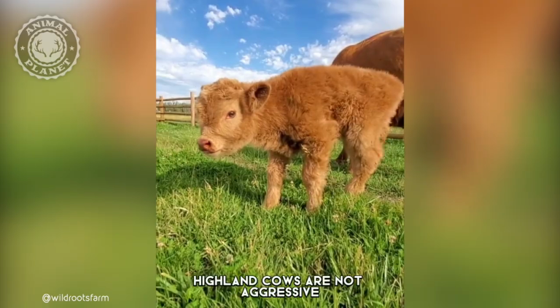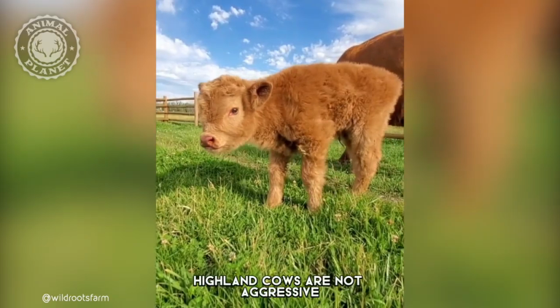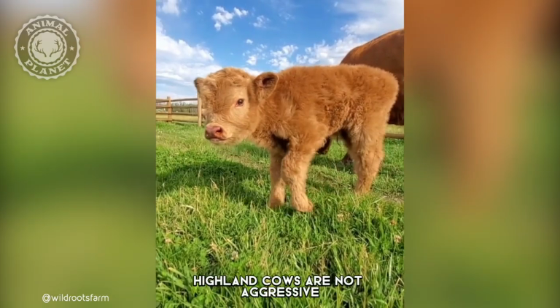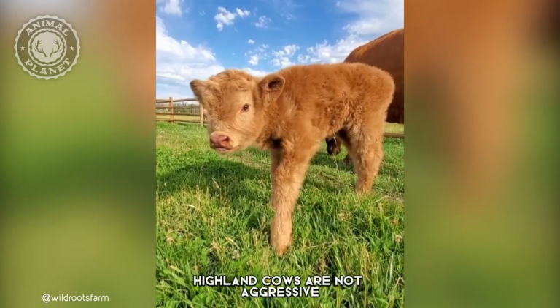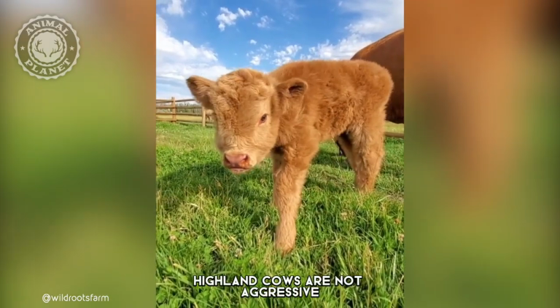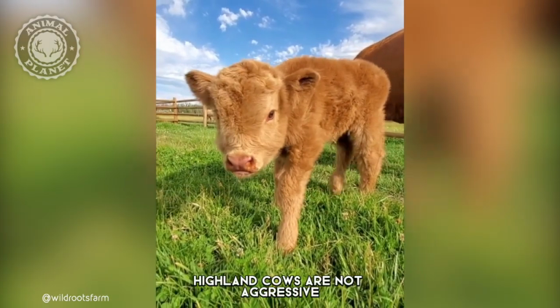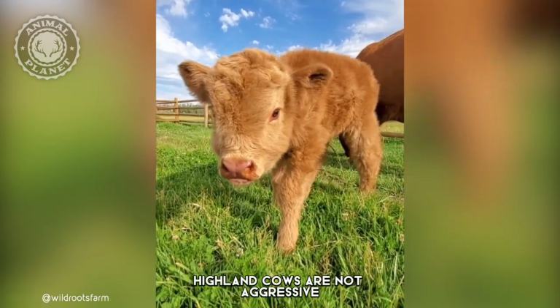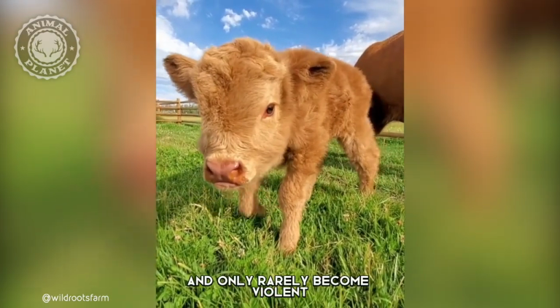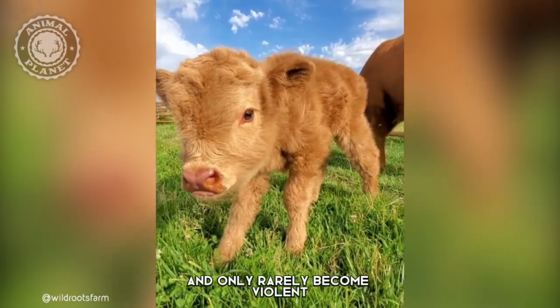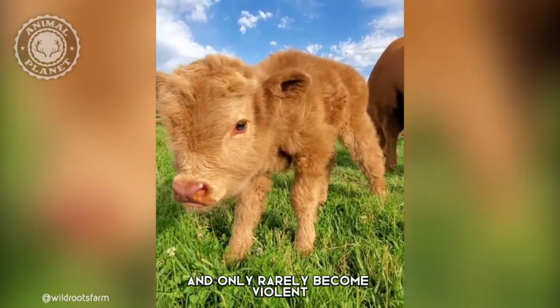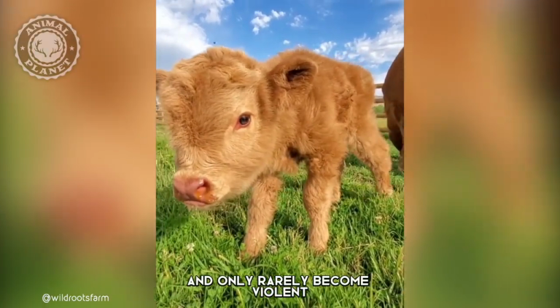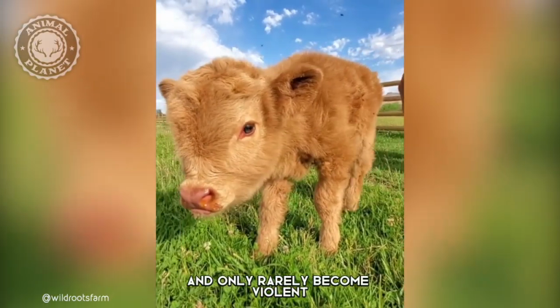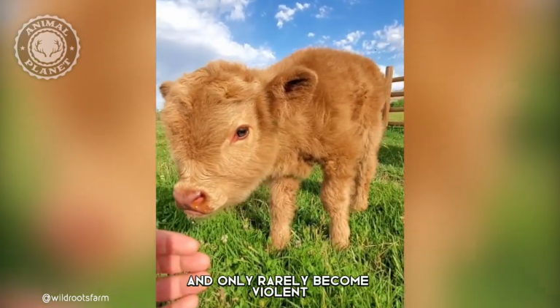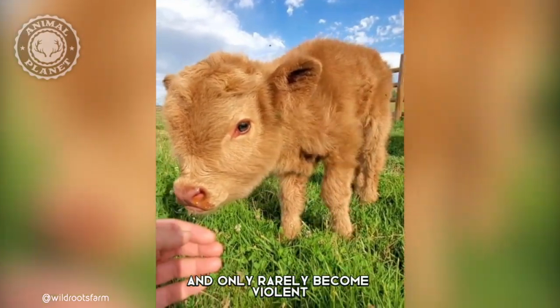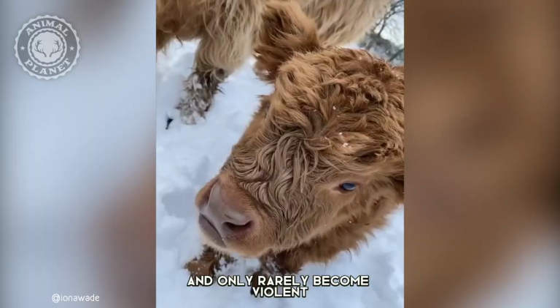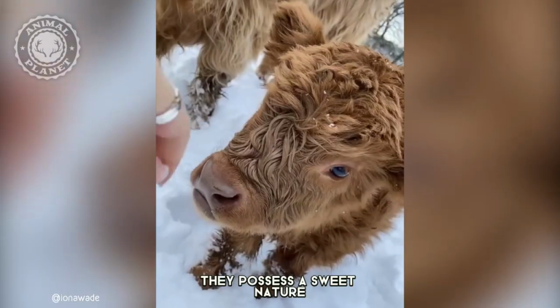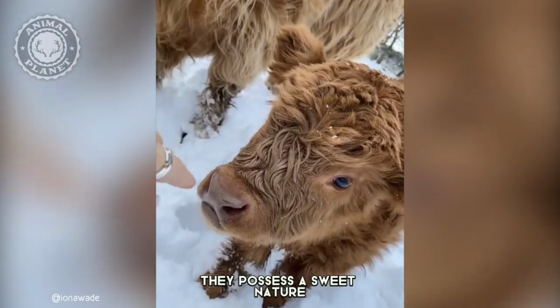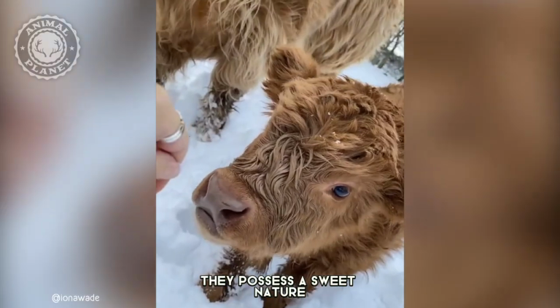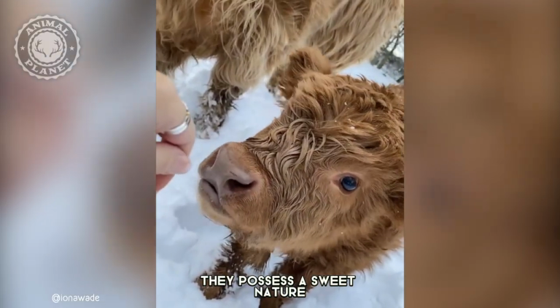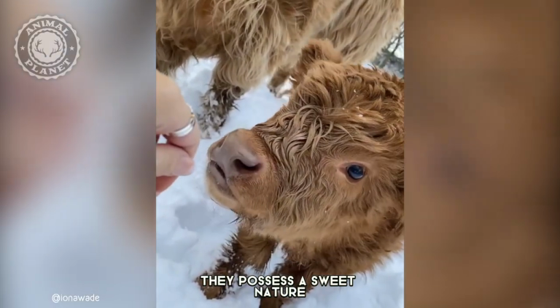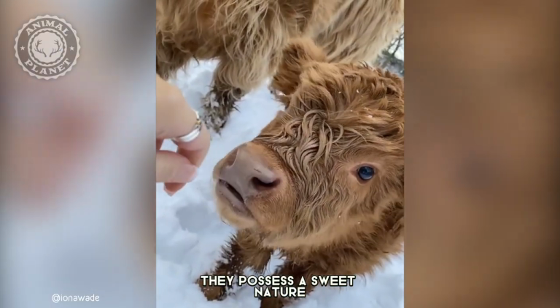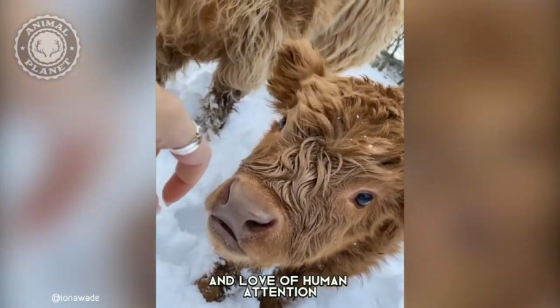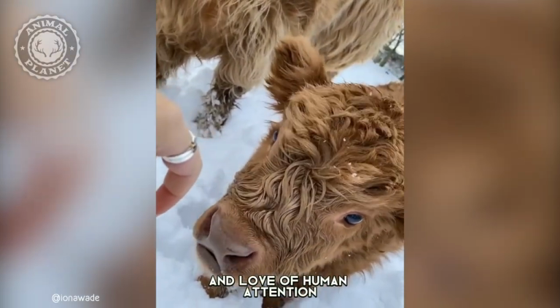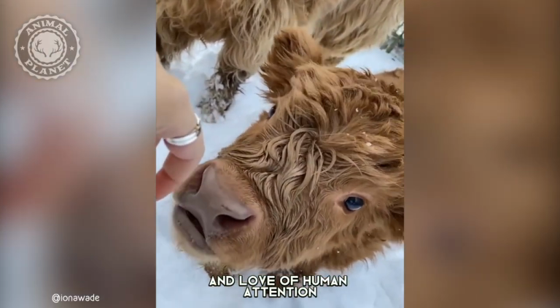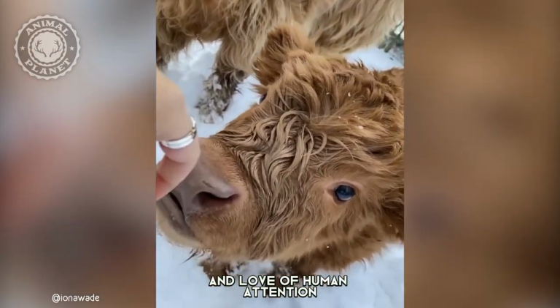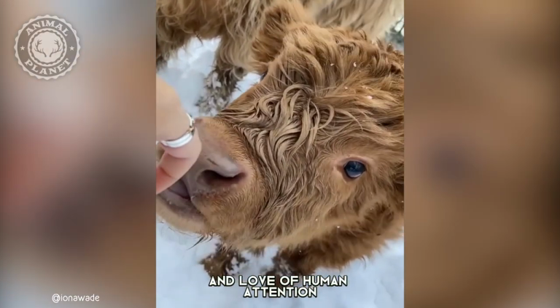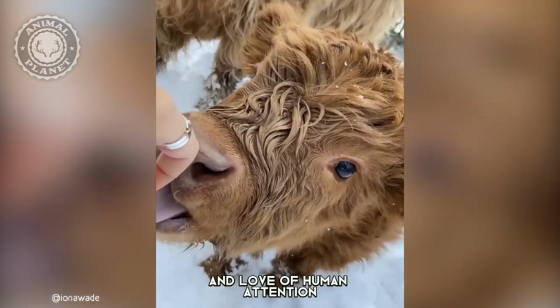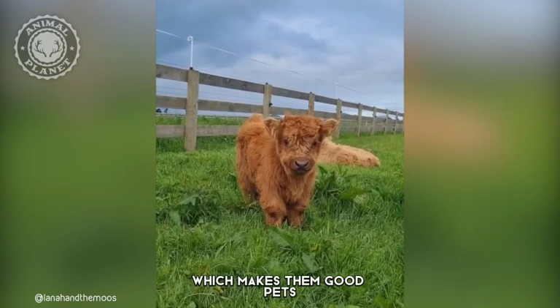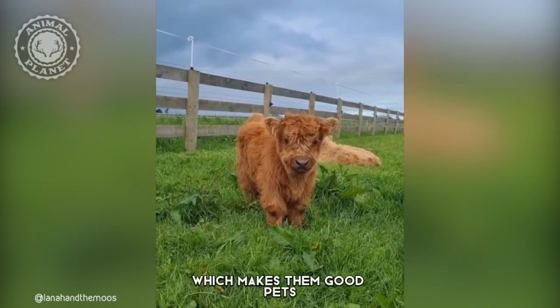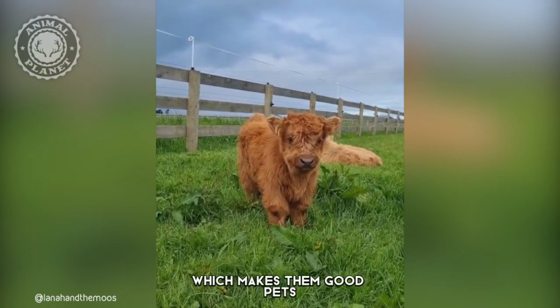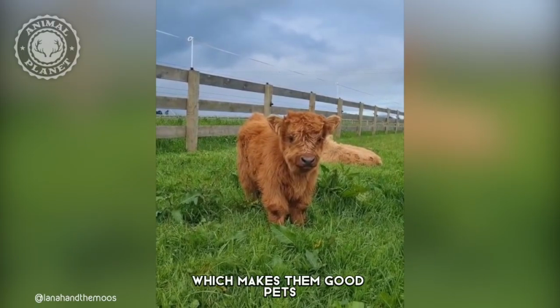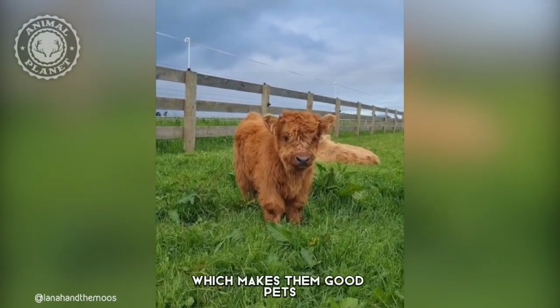Highland cows are not aggressive and only rarely become violent. They possess a sweet nature and love of human attention, which makes them good pets.